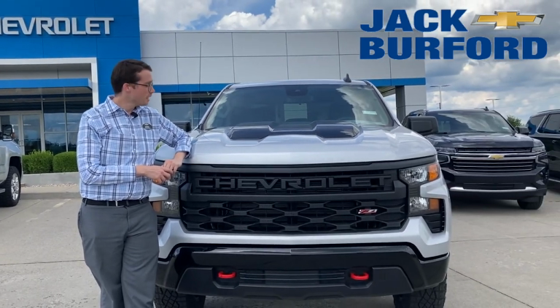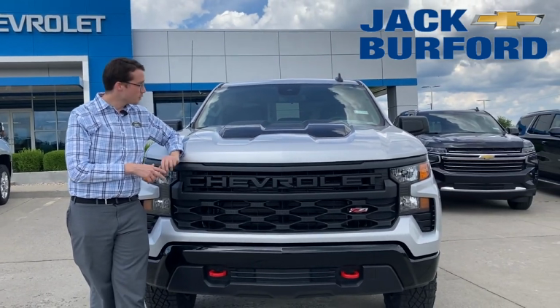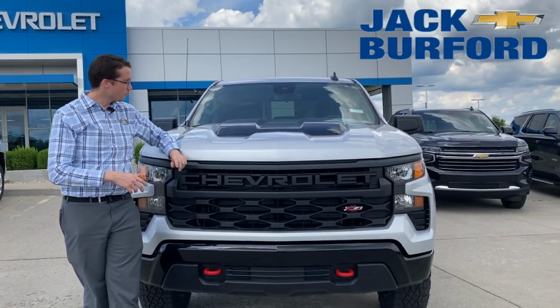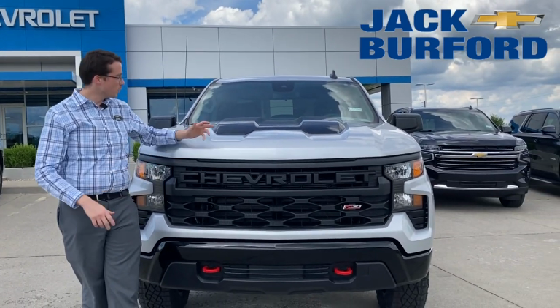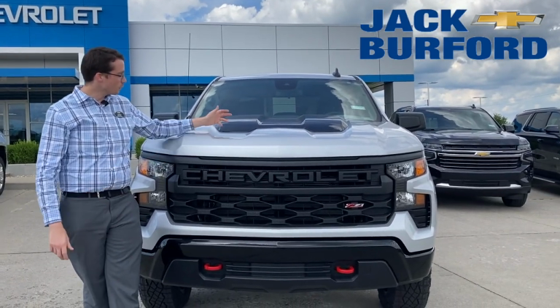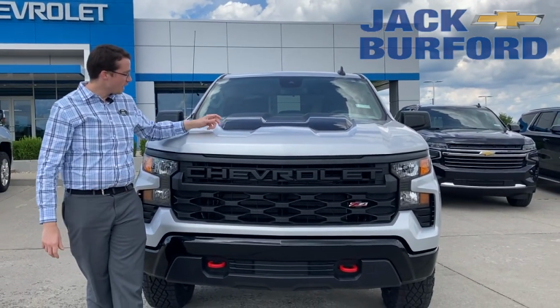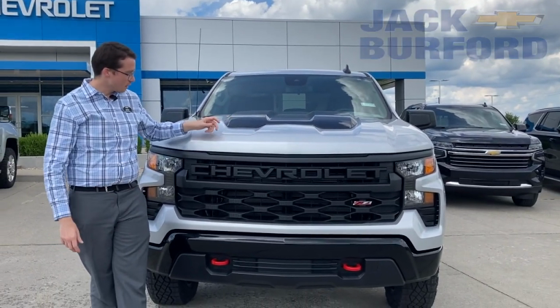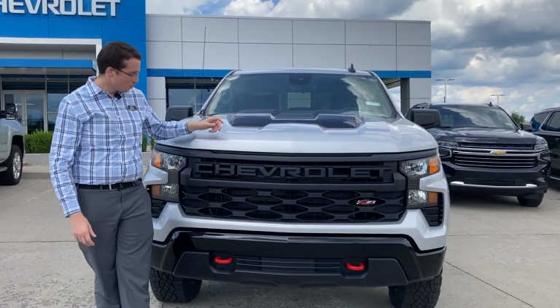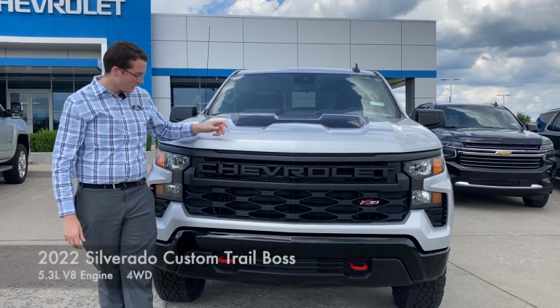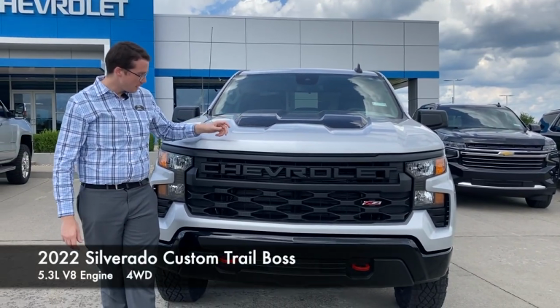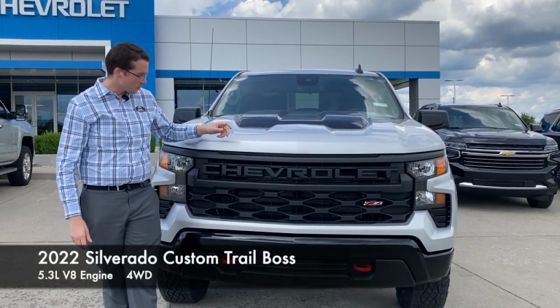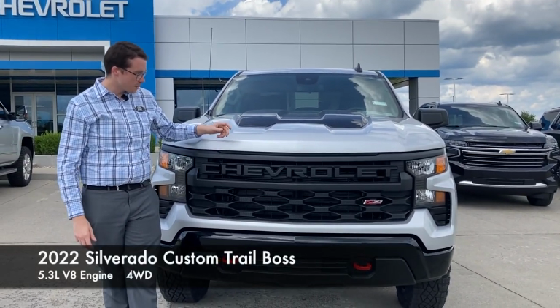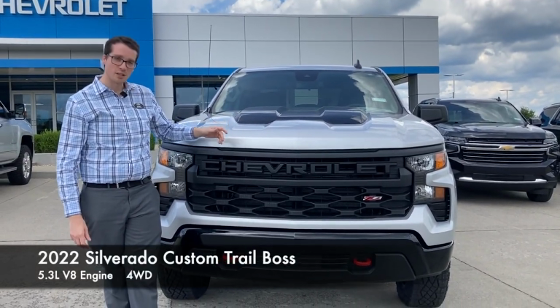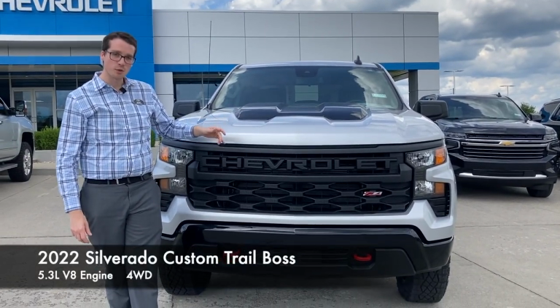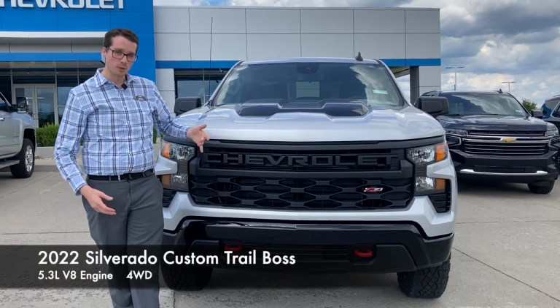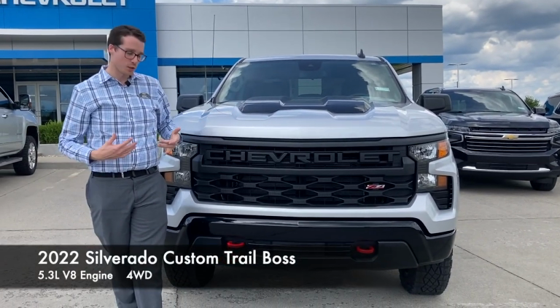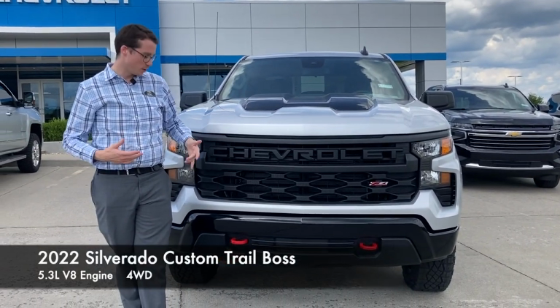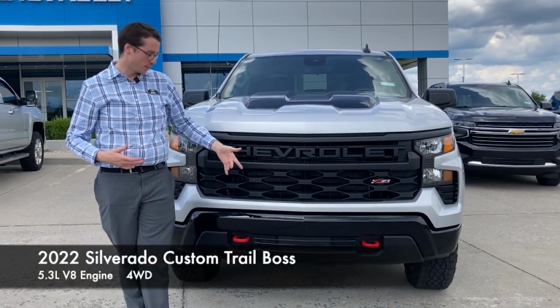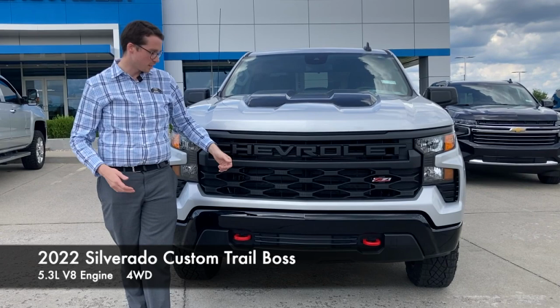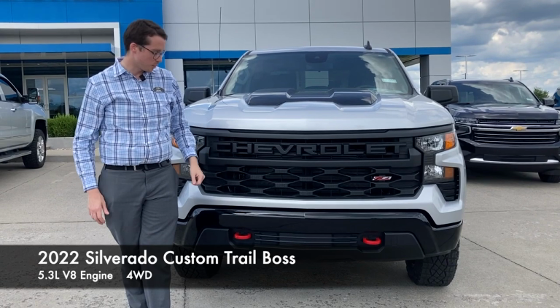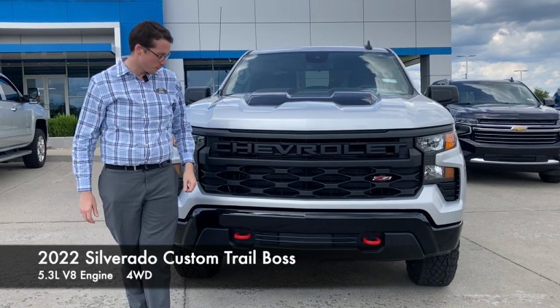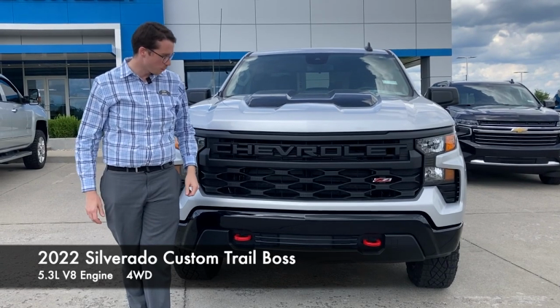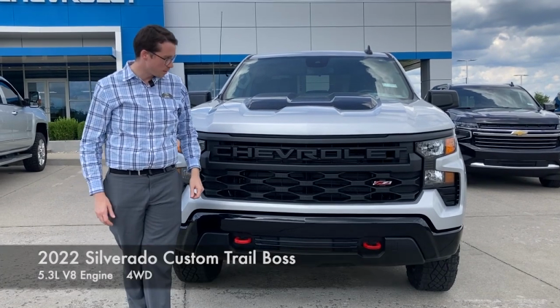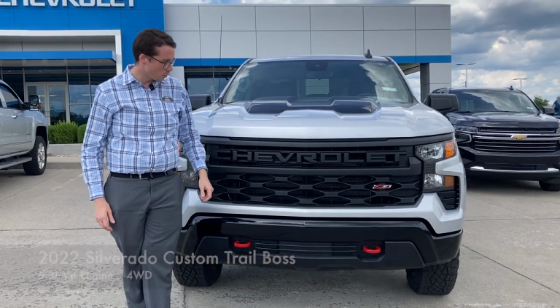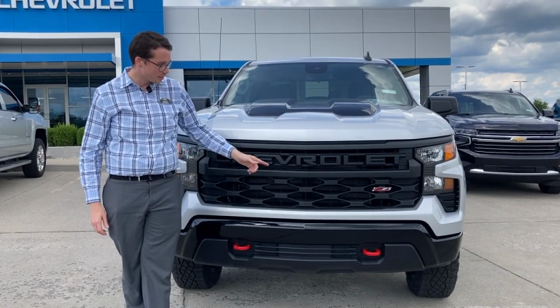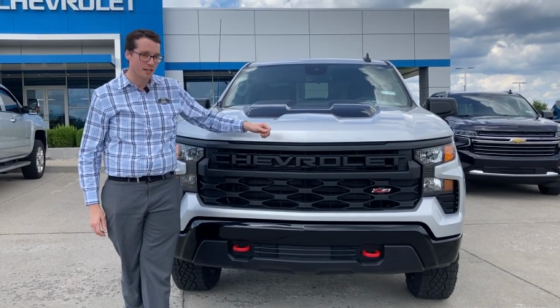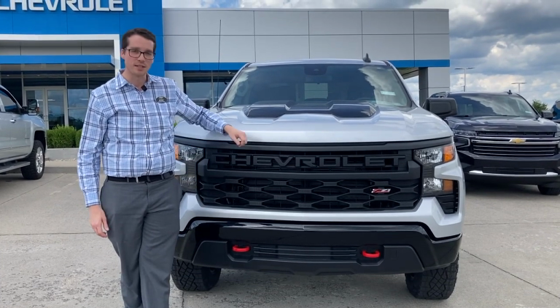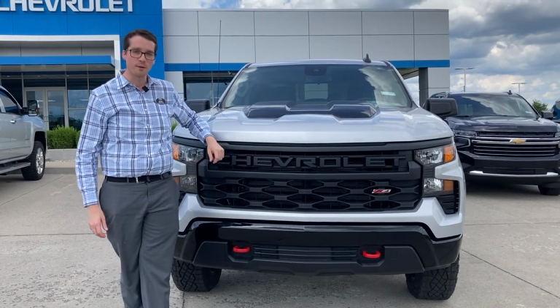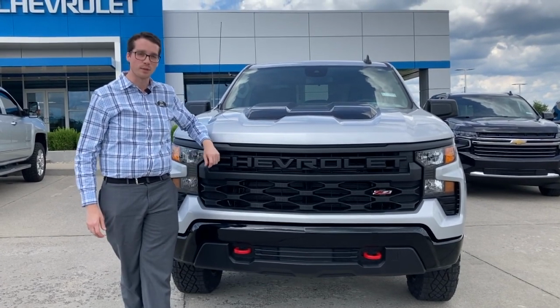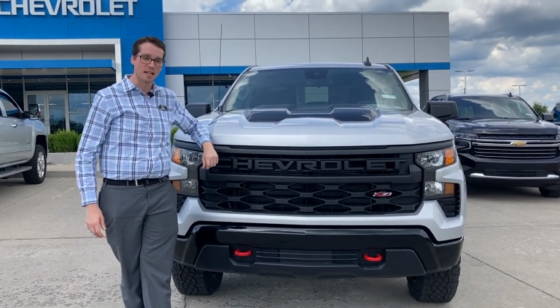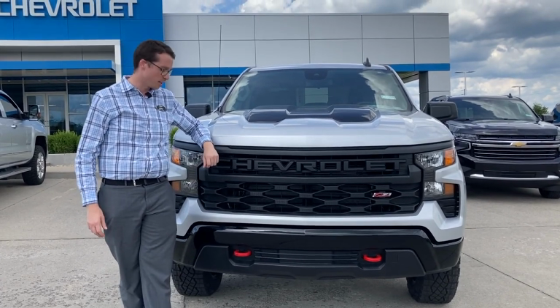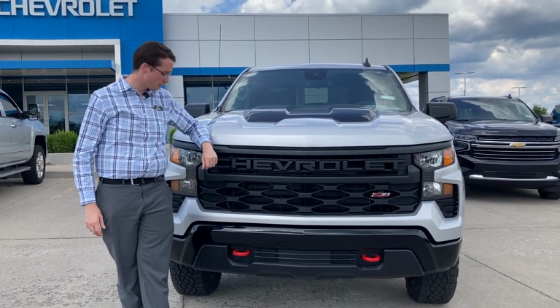As you can see from the hood, we've added the new black inserts and, as we like to do, we option it with the red tow hooks to match the Z71 stamping on the front.